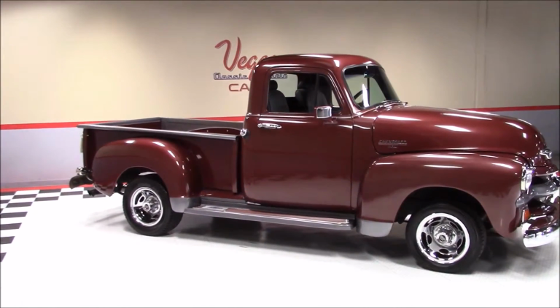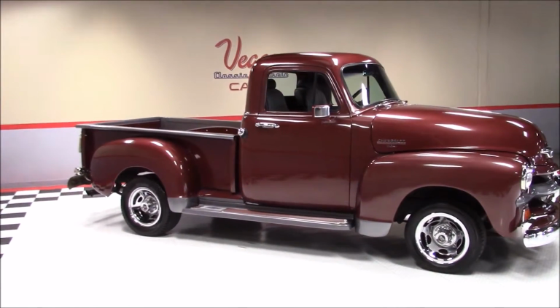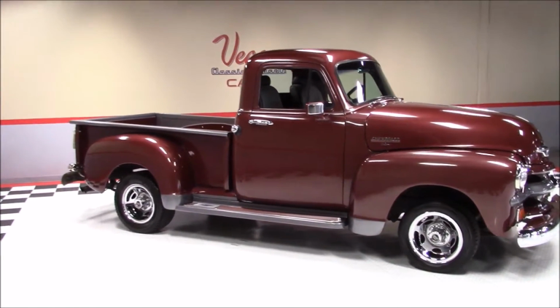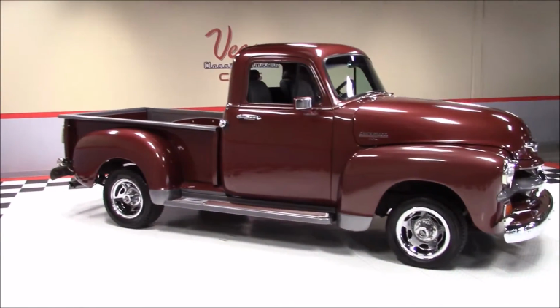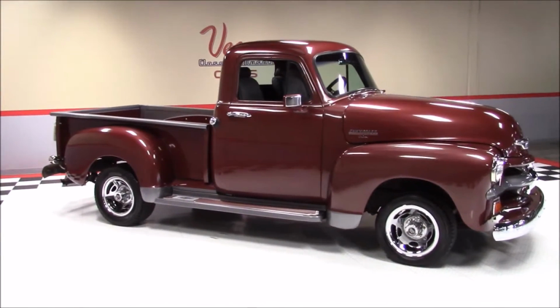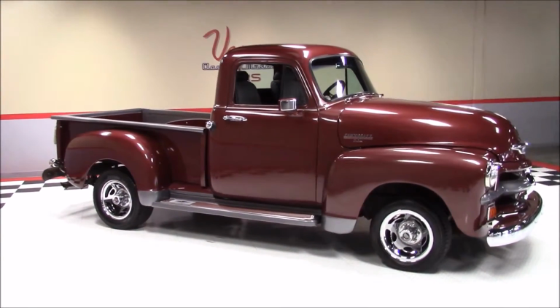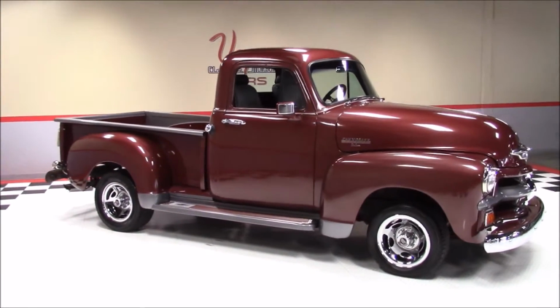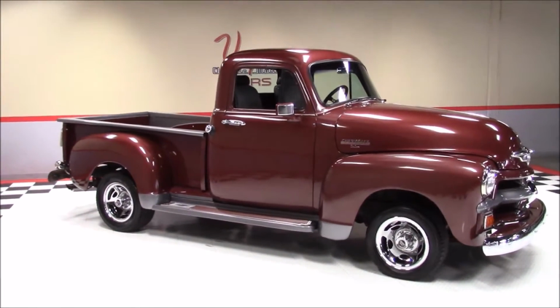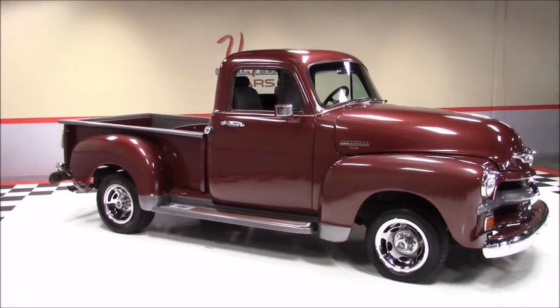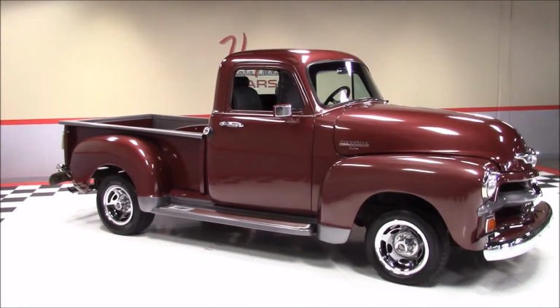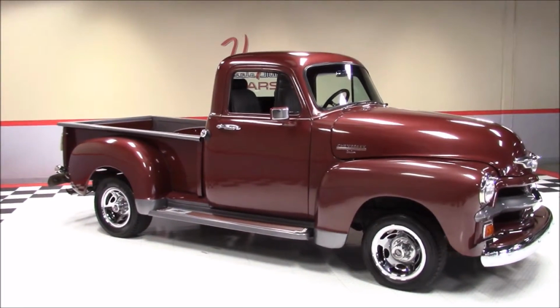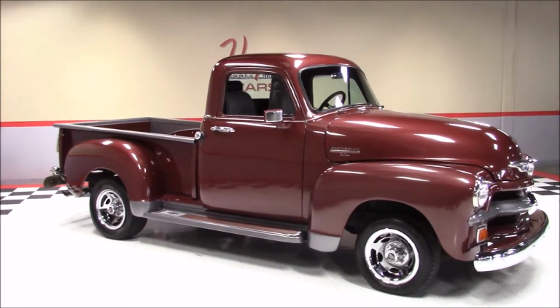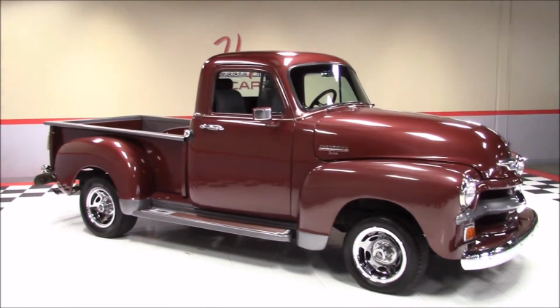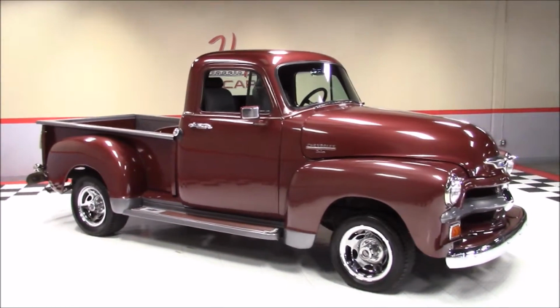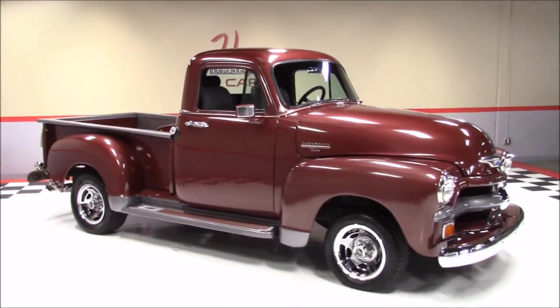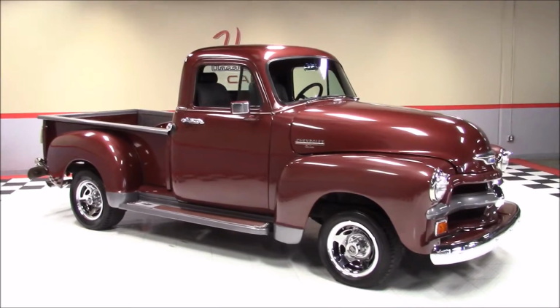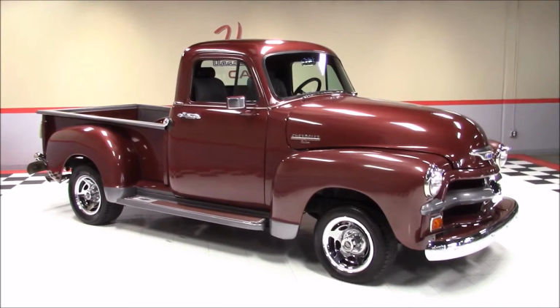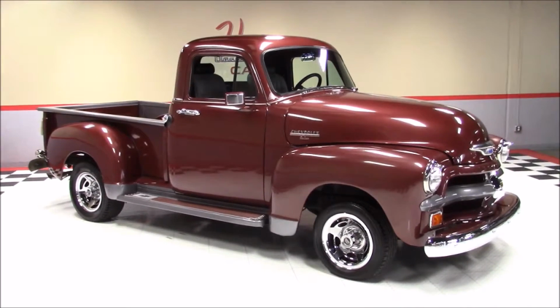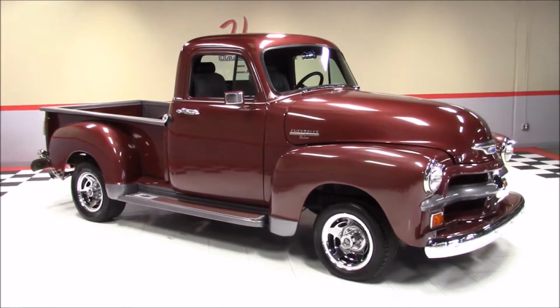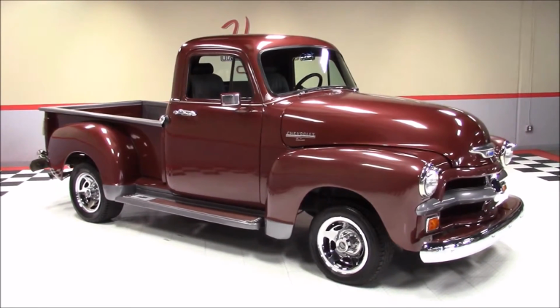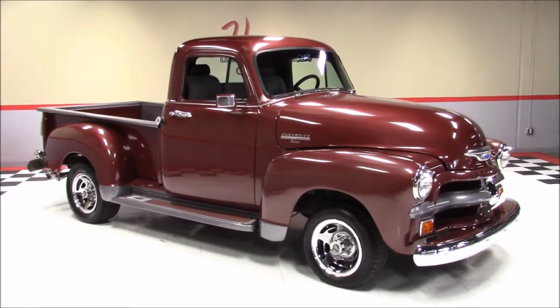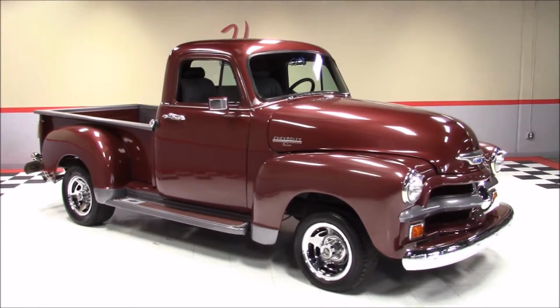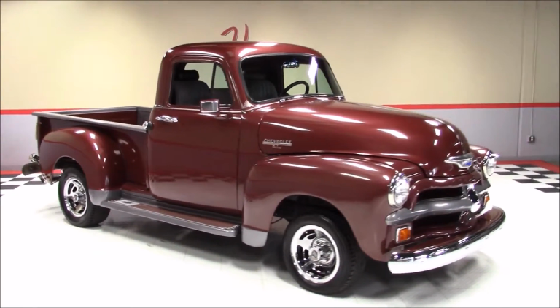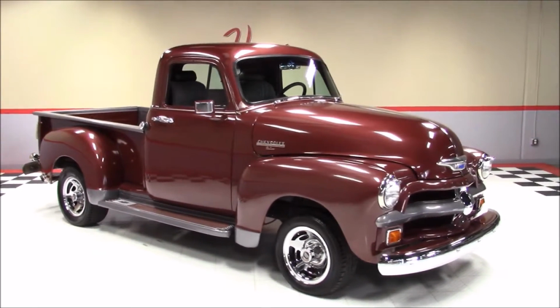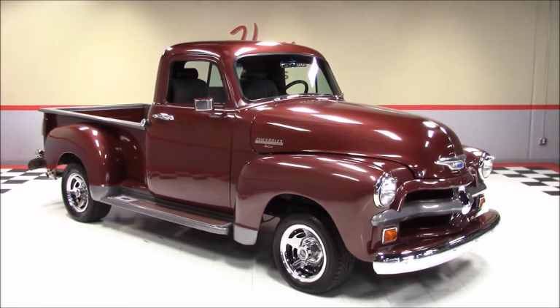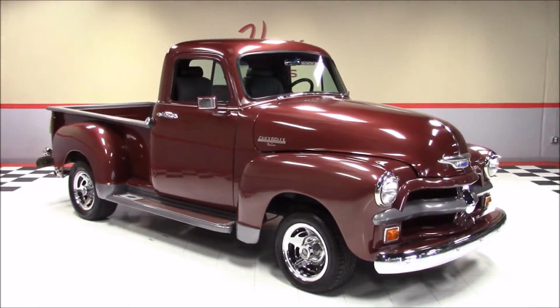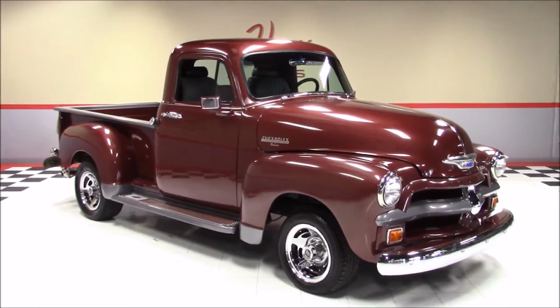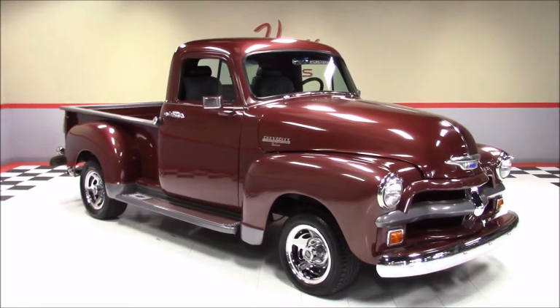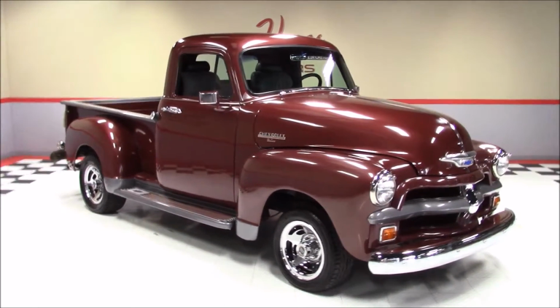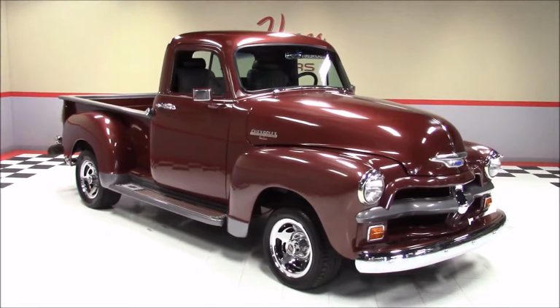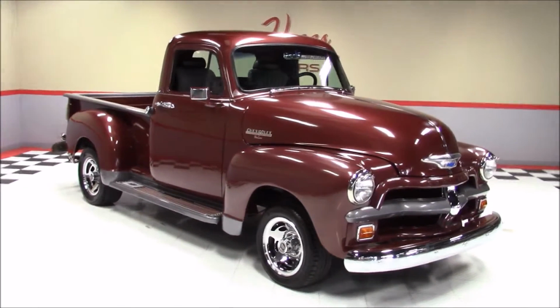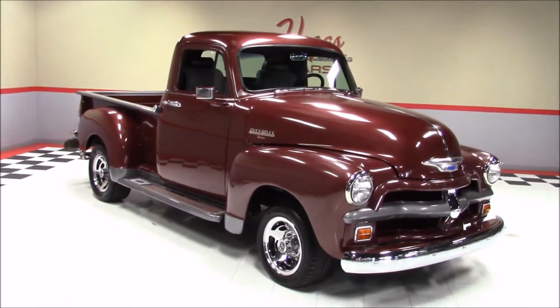Welcome back to Vegas Classic Muscle Cars Video Showcase. This is a 1954 Chevrolet 3100 pickup.